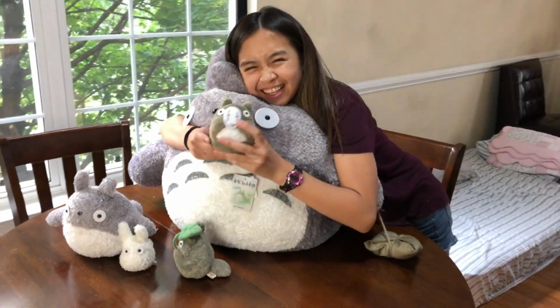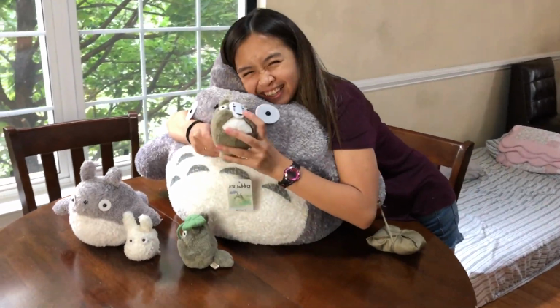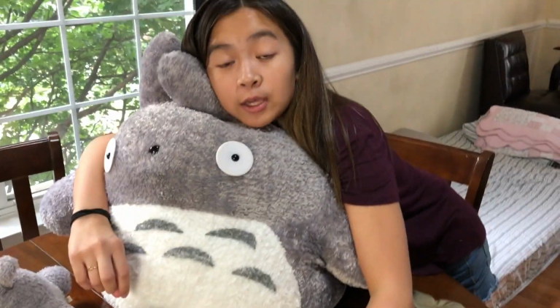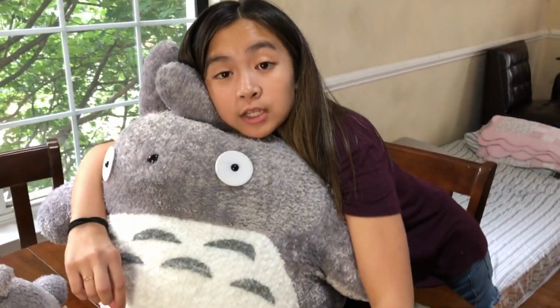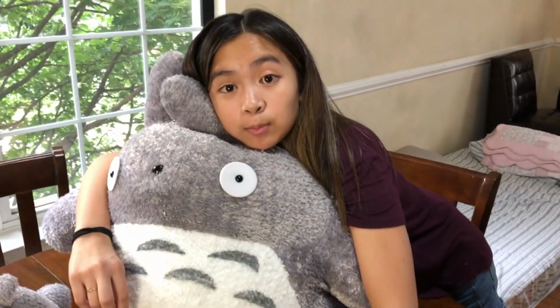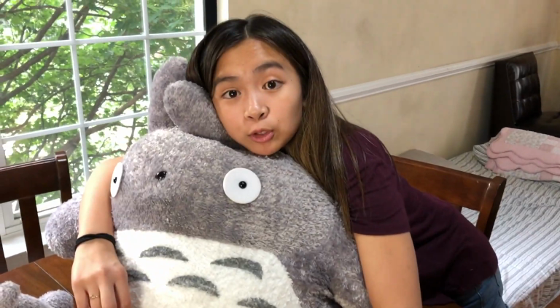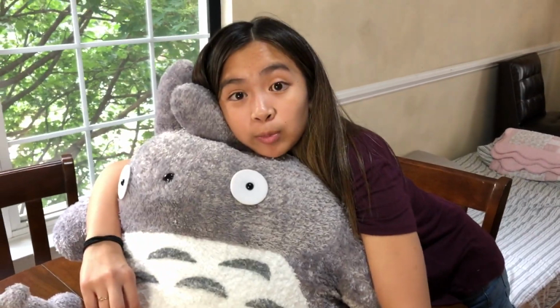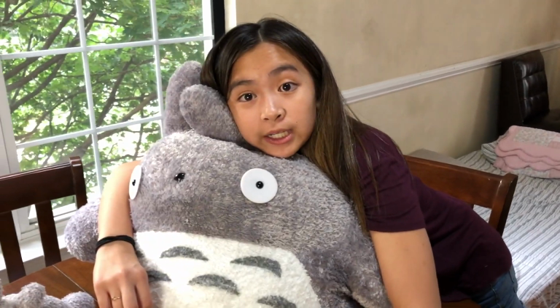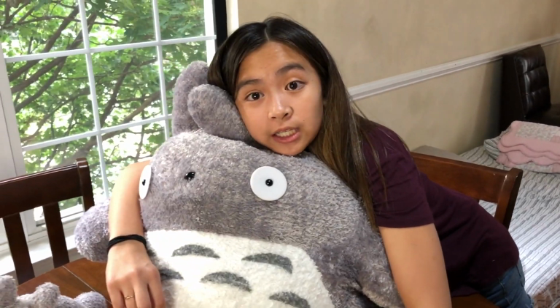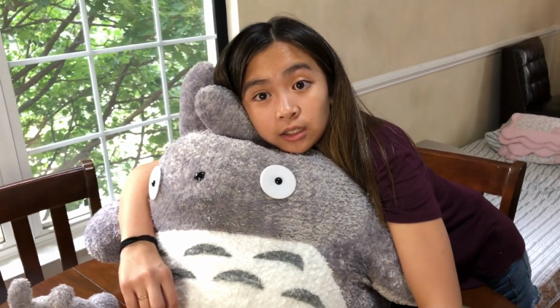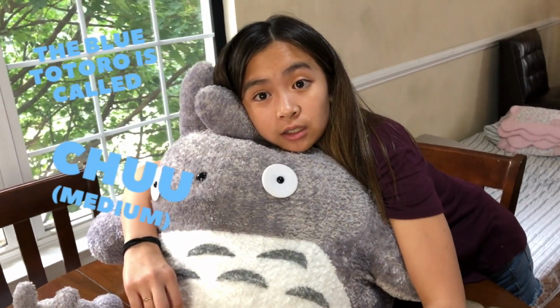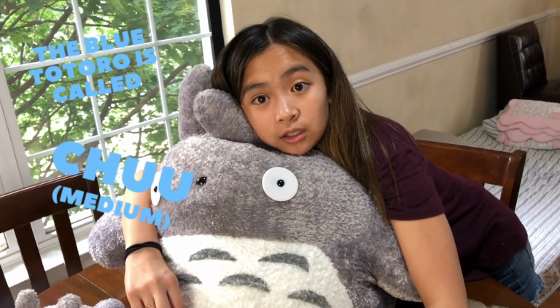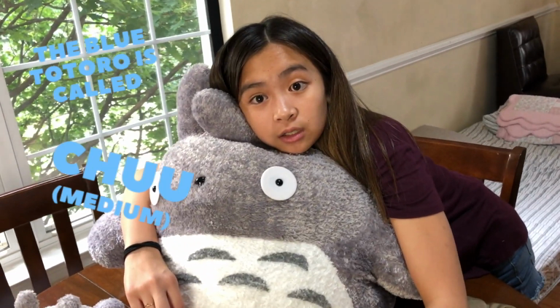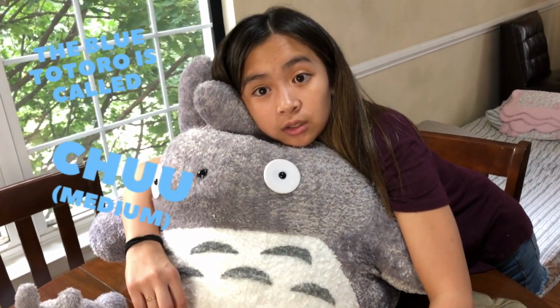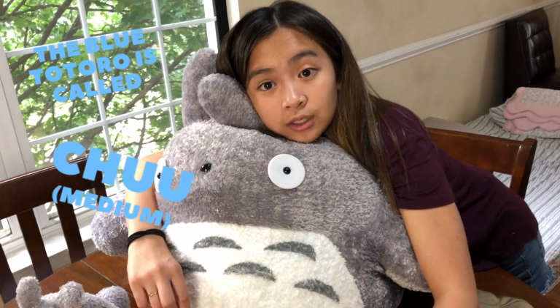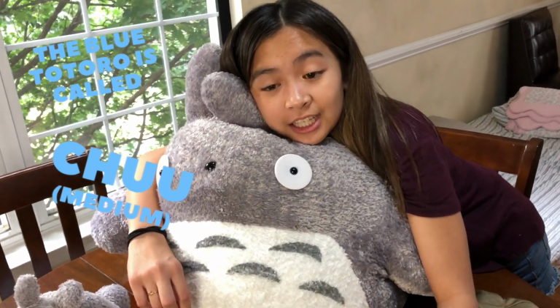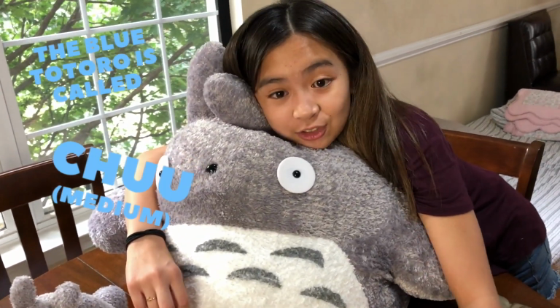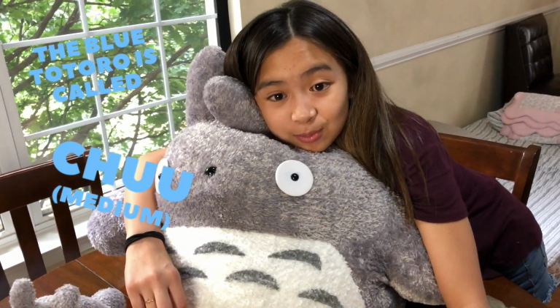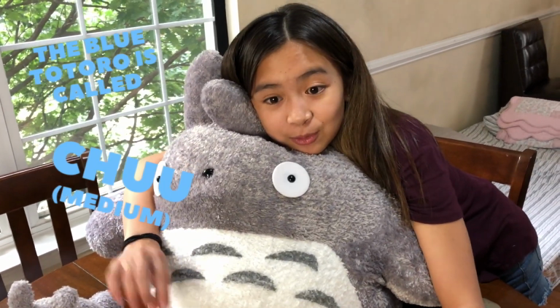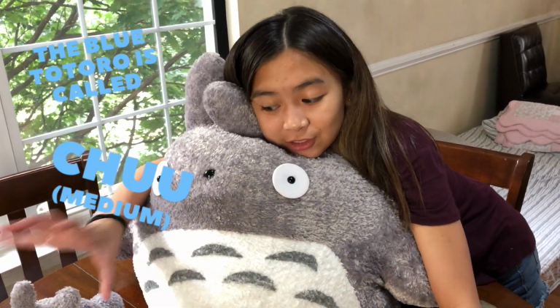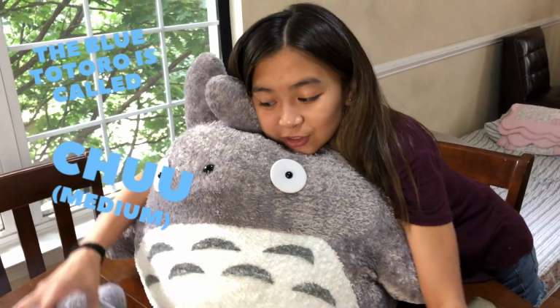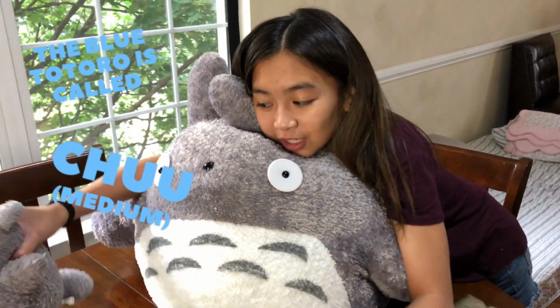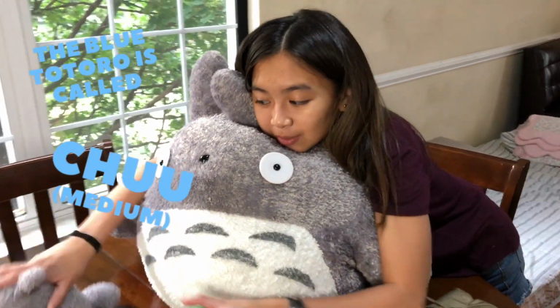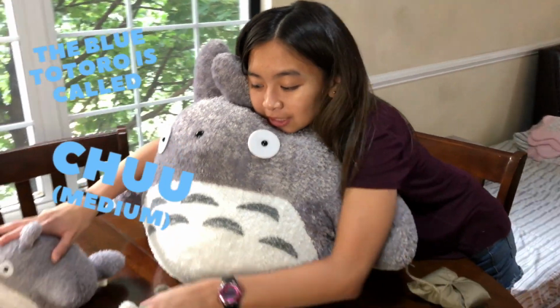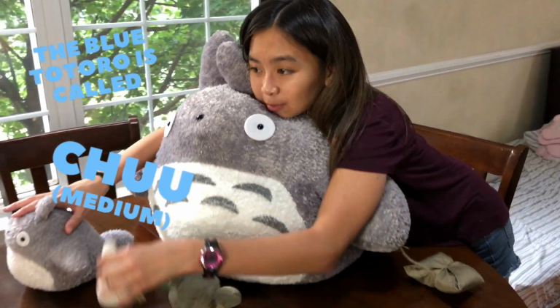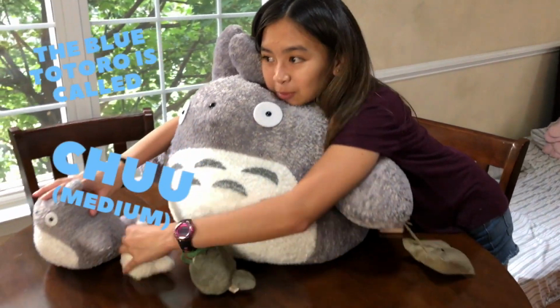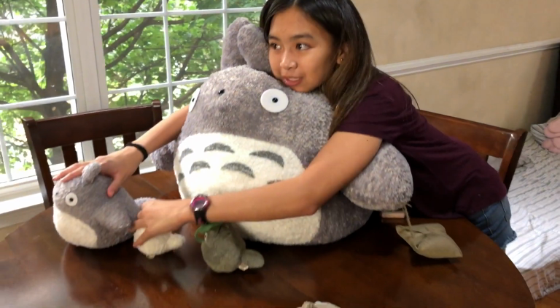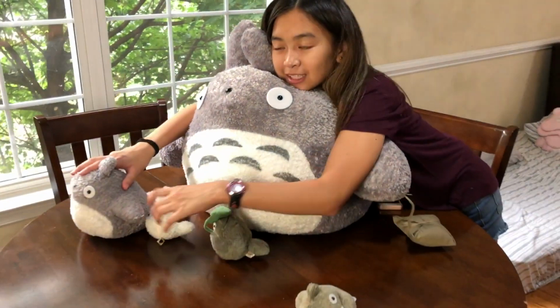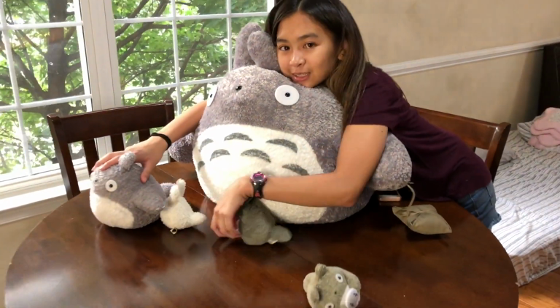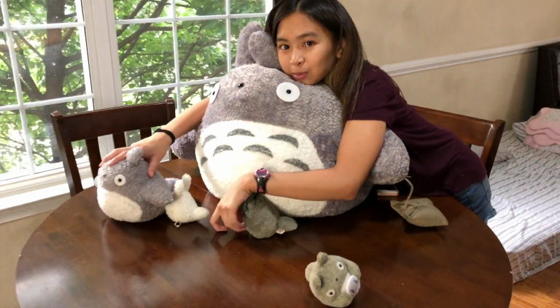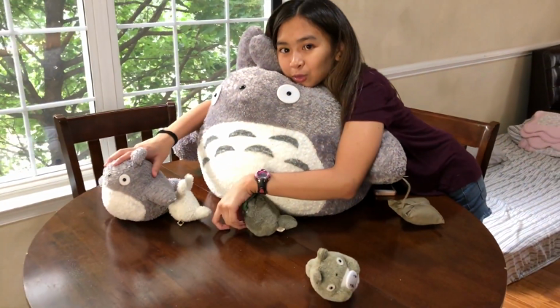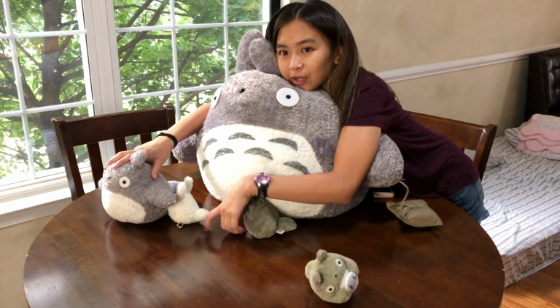Can we get the blue one, buddy? Is this a blue Totoro? Yes, there's a blue one. There's a gray one, then a white one, then I get the blue one.